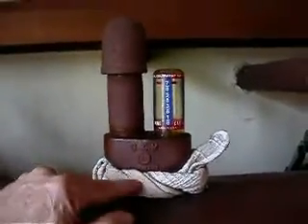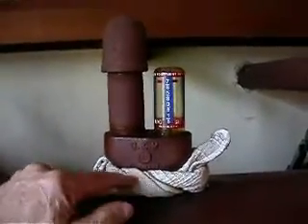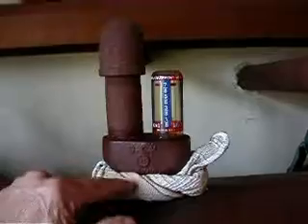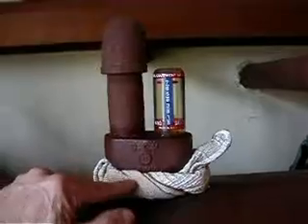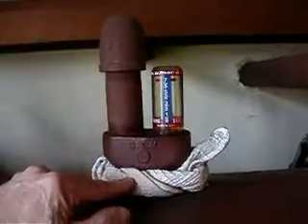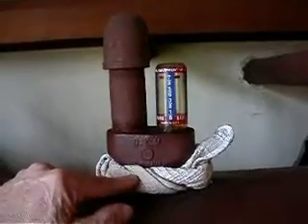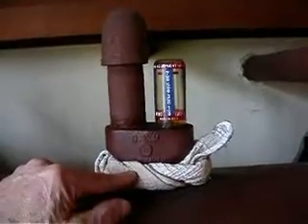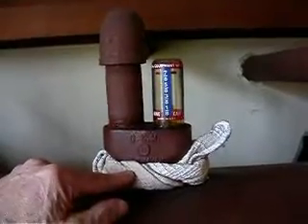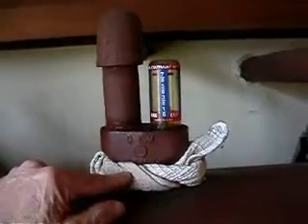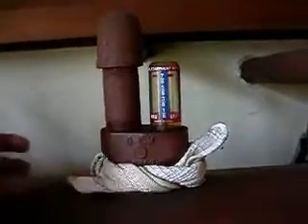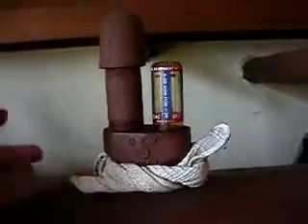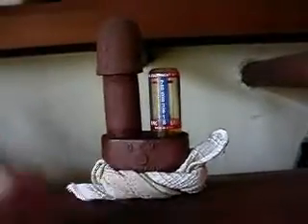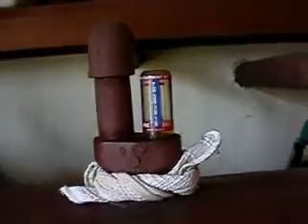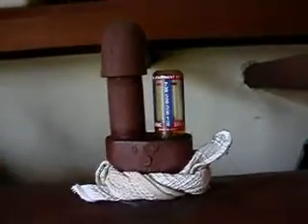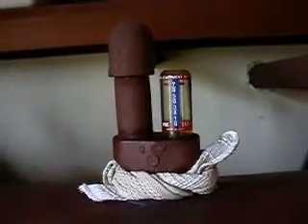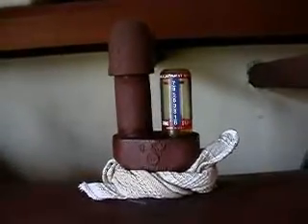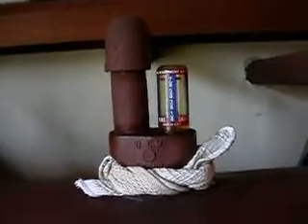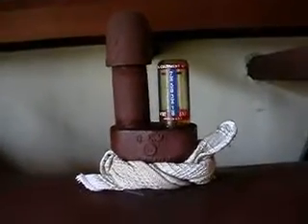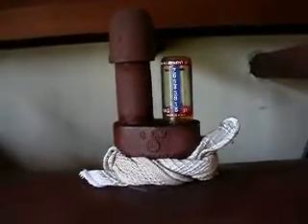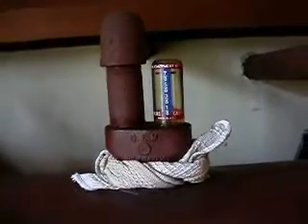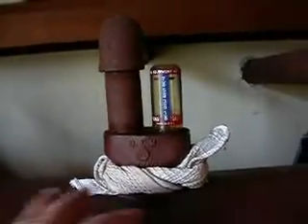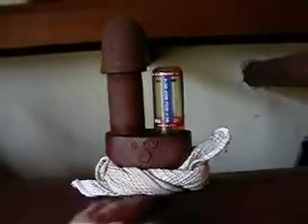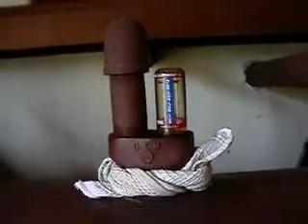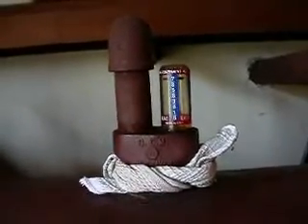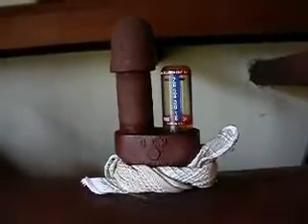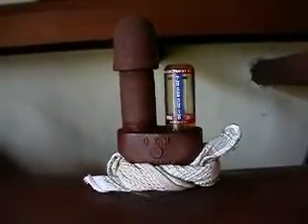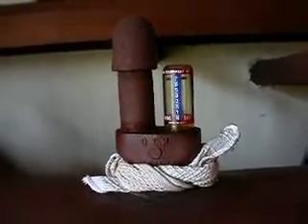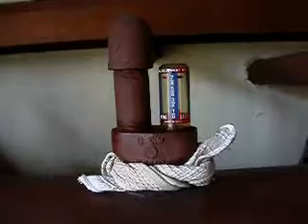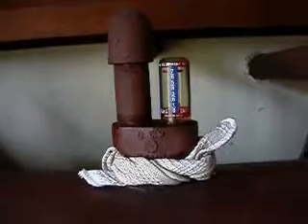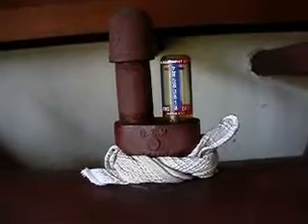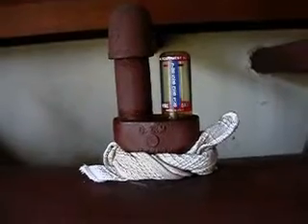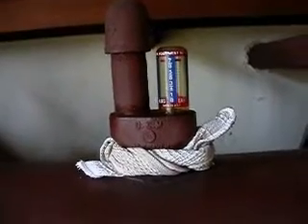We take it off — maybe we'll take it off and wash it. But it was a very easy way to eliminate a smell in the garage.